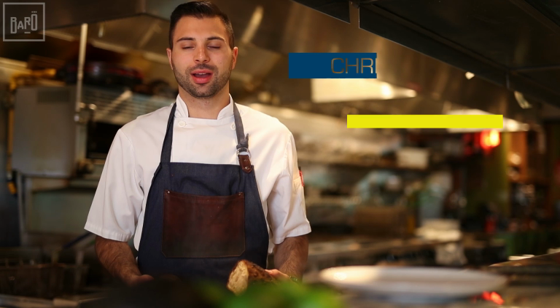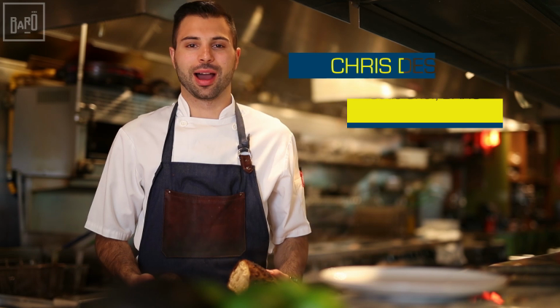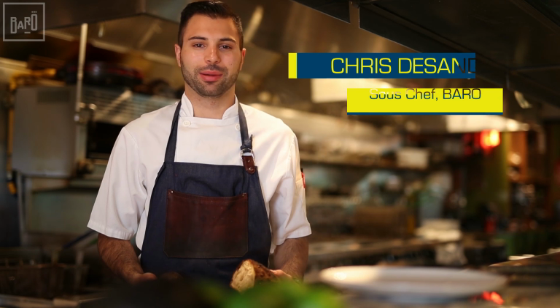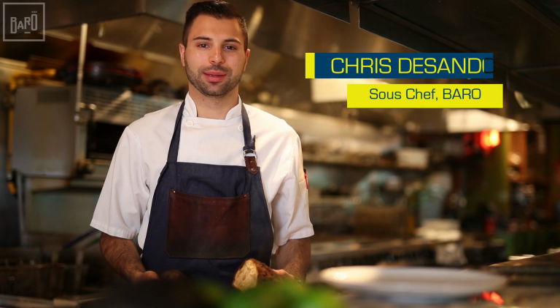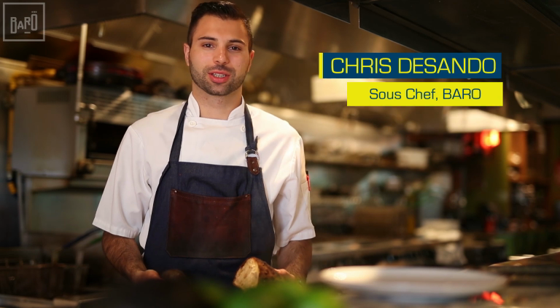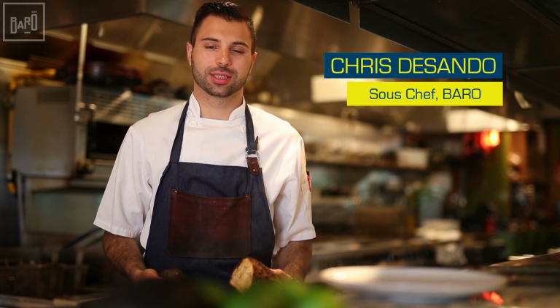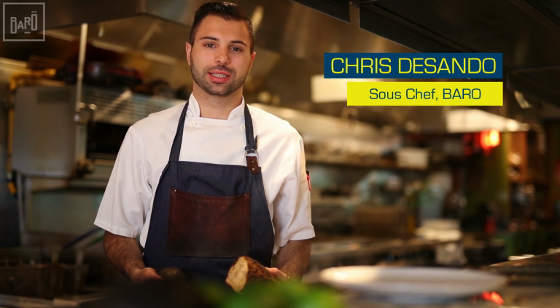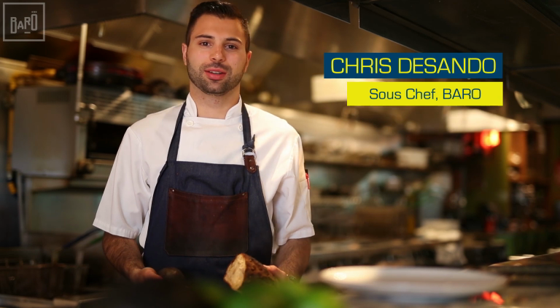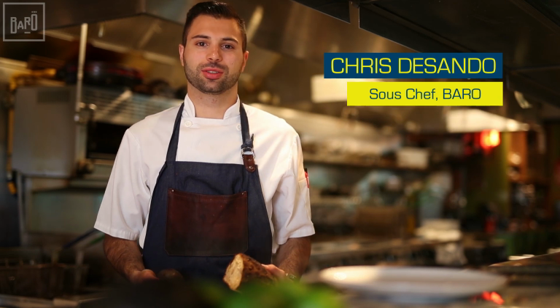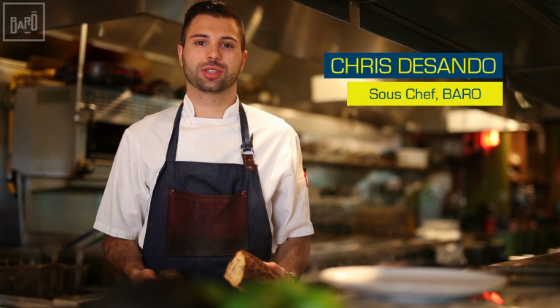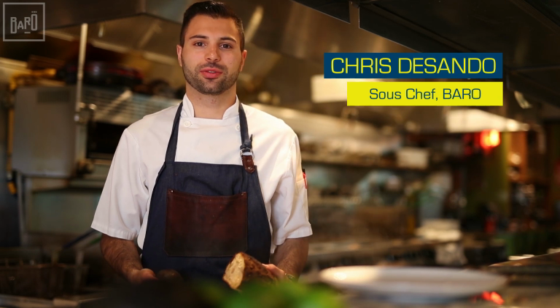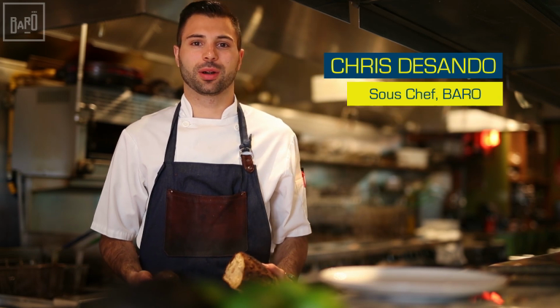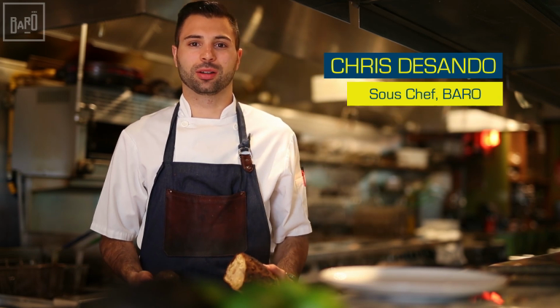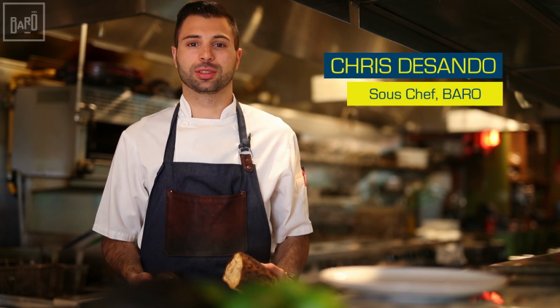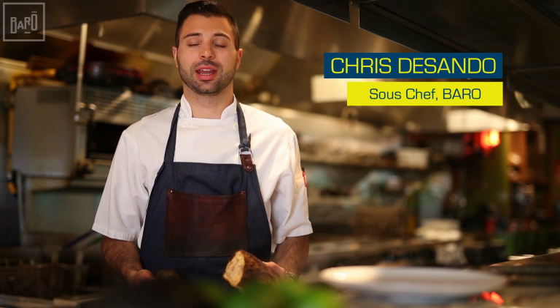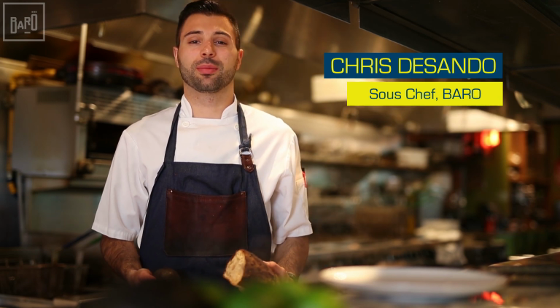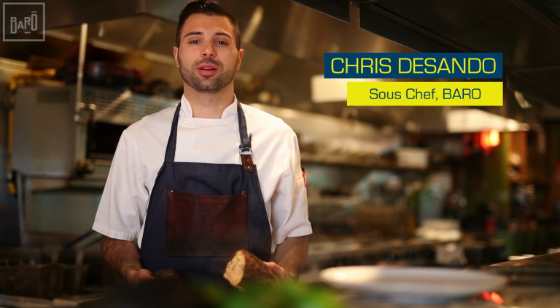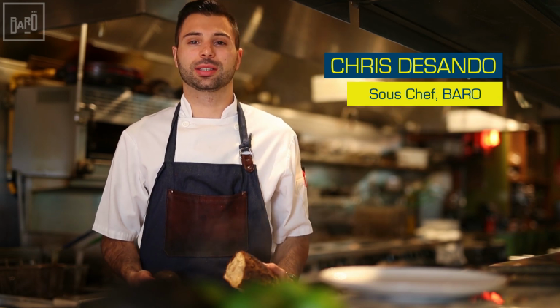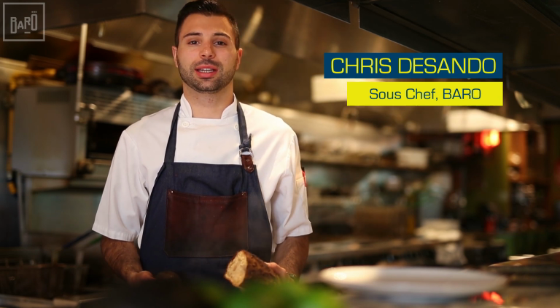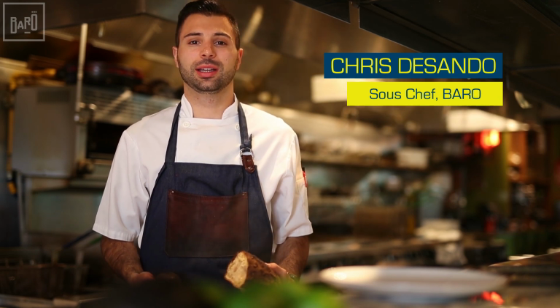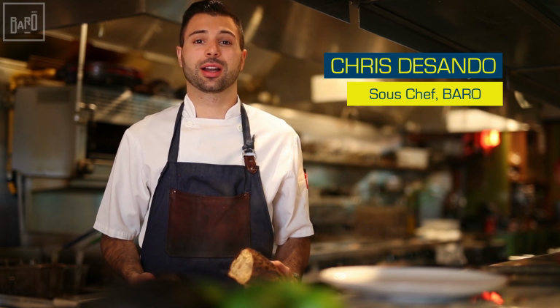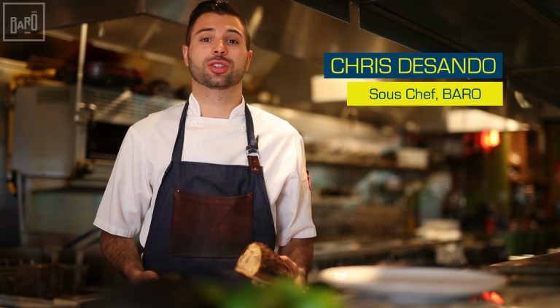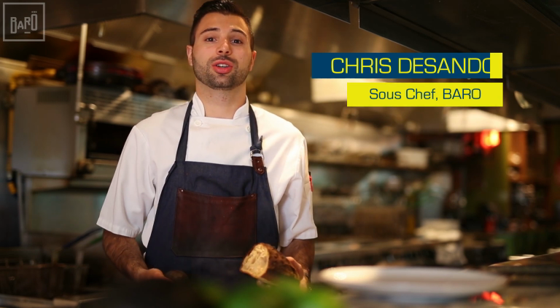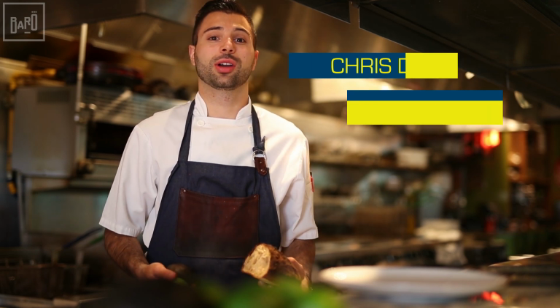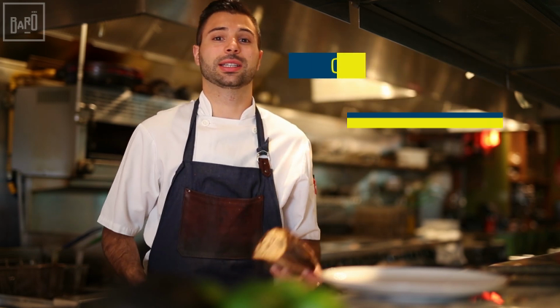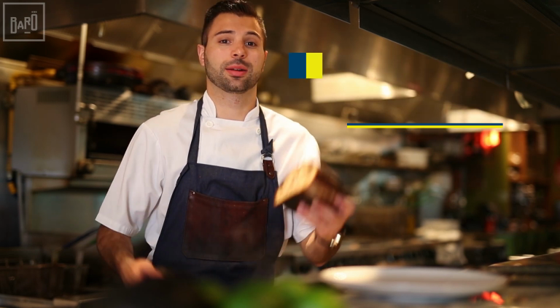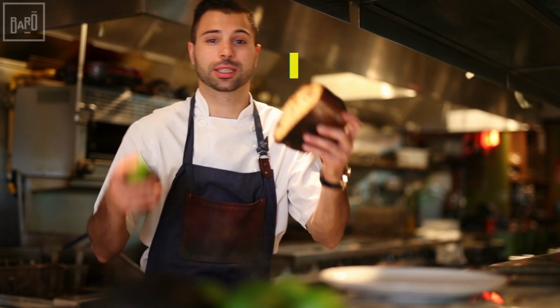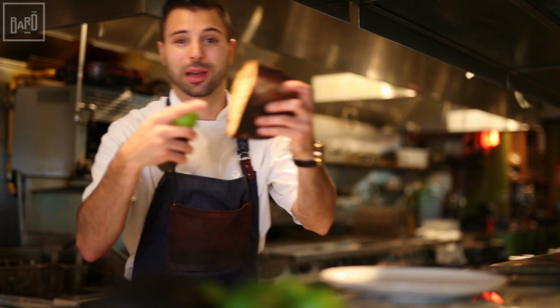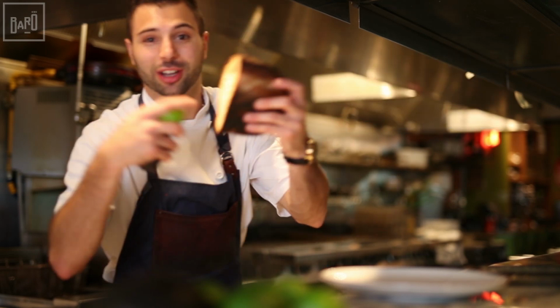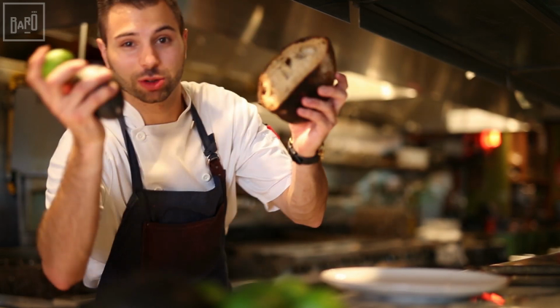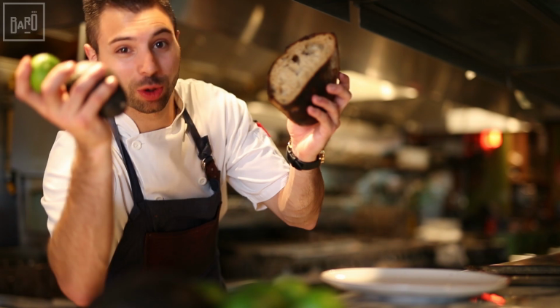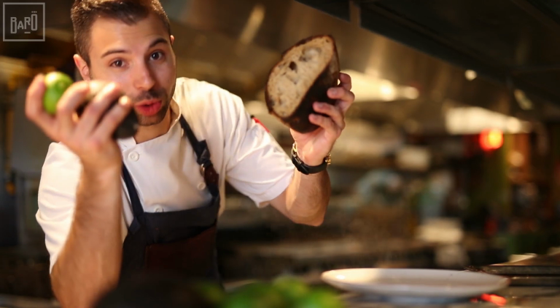Hi, my name is Krista Sandoz, sous chef from Barro. Today on Barro in the City, I'm going to show you guys how to make some avocado toast.